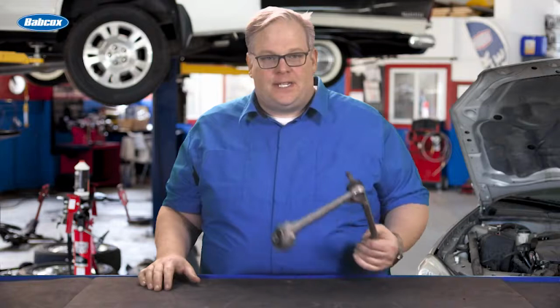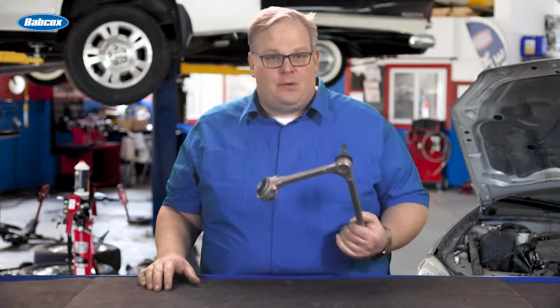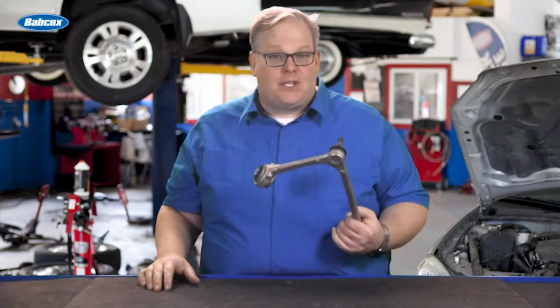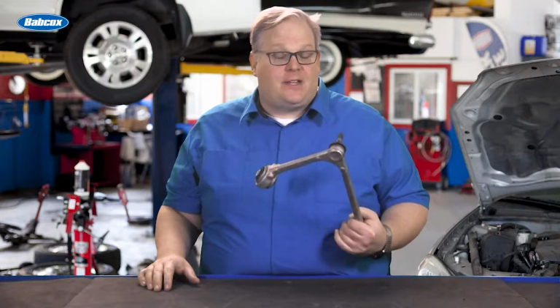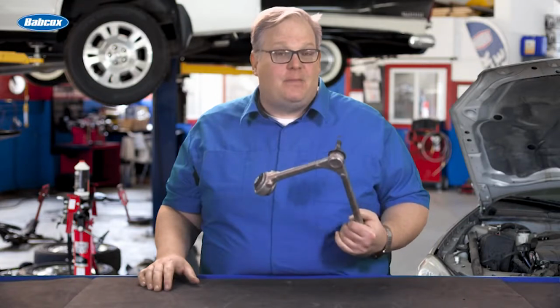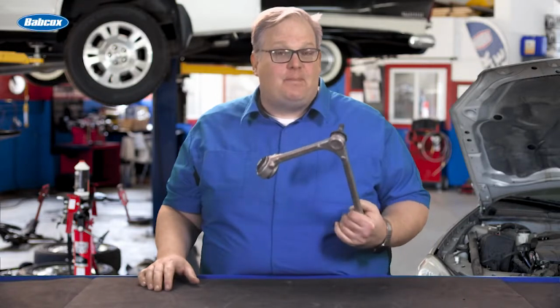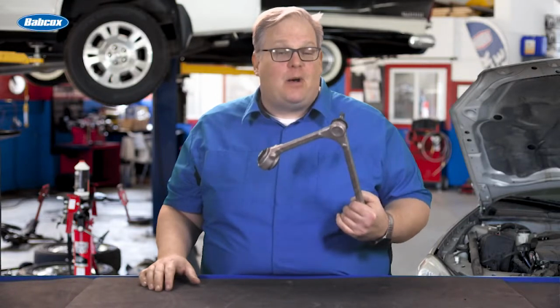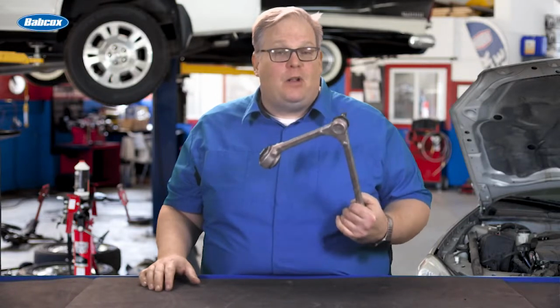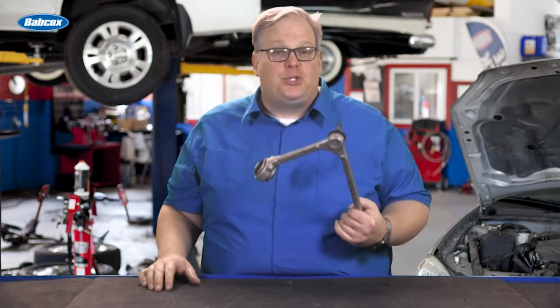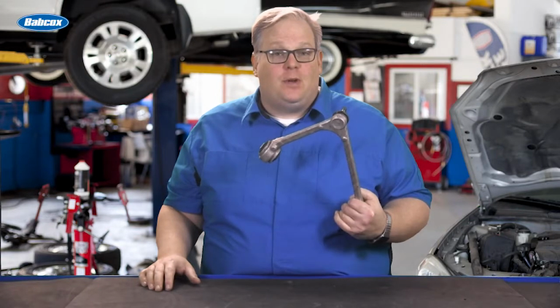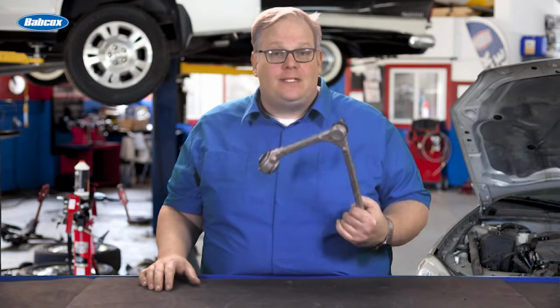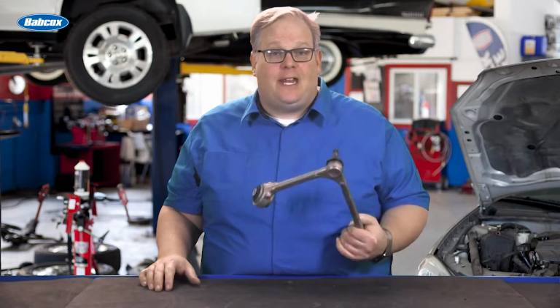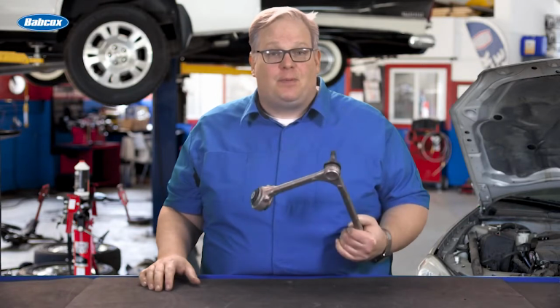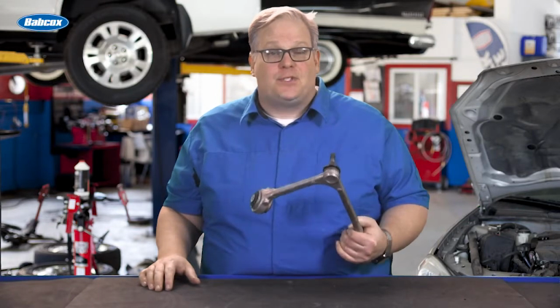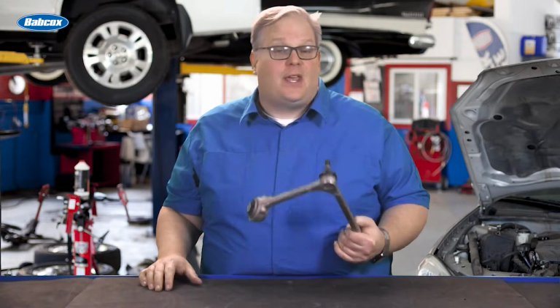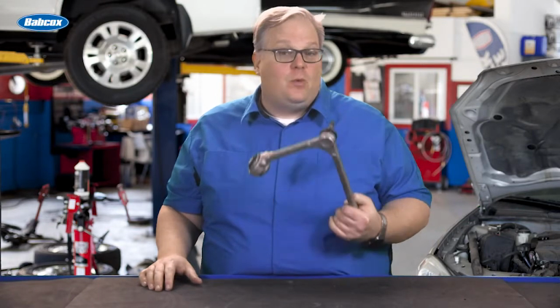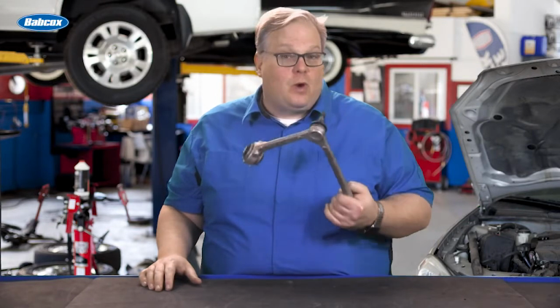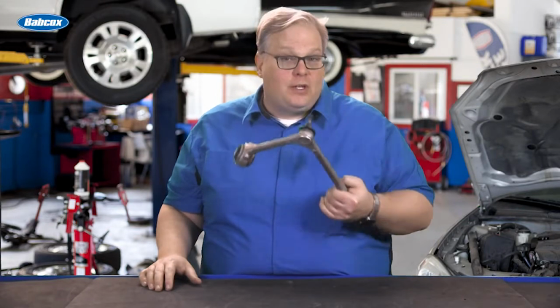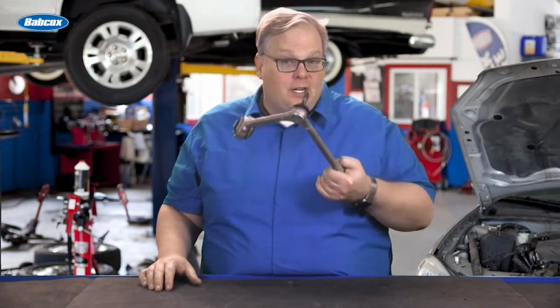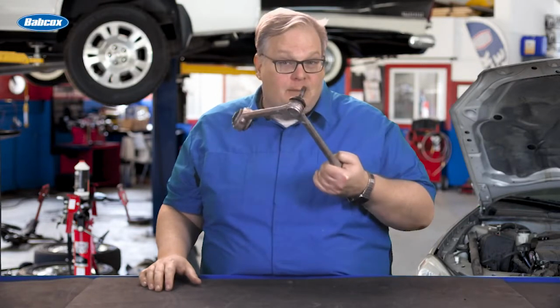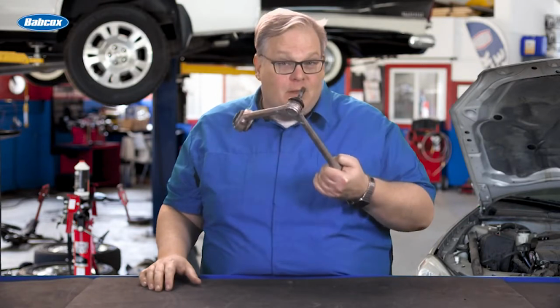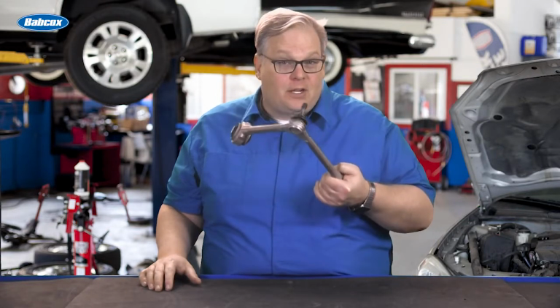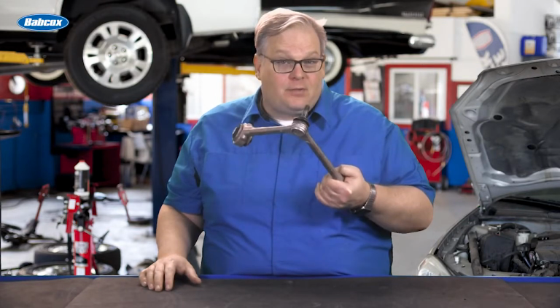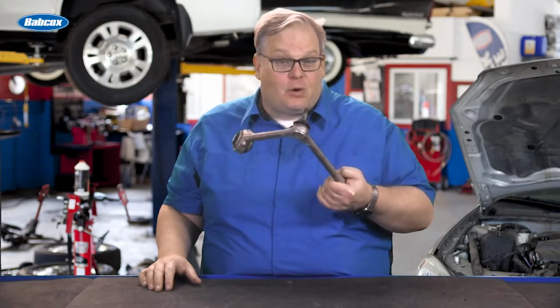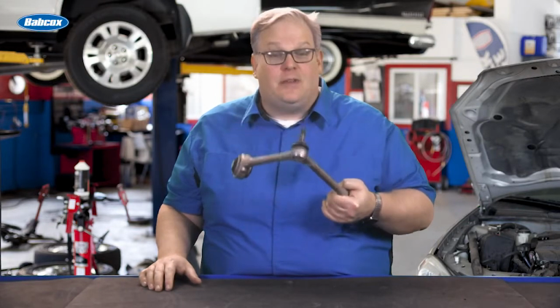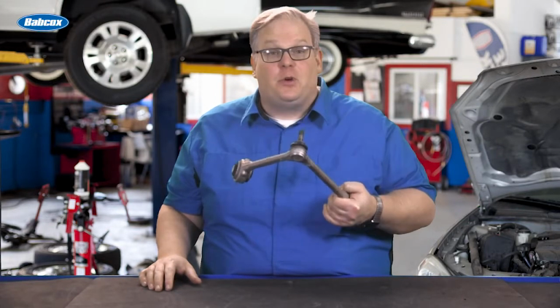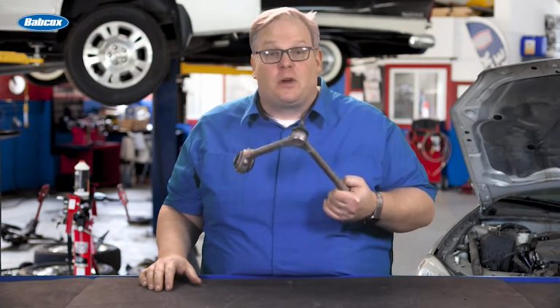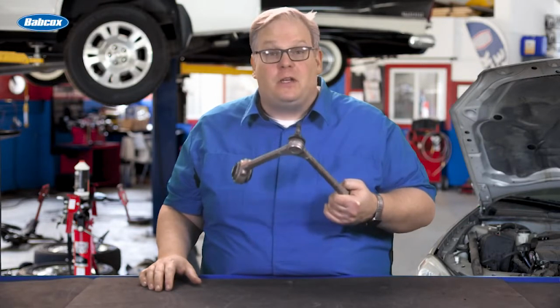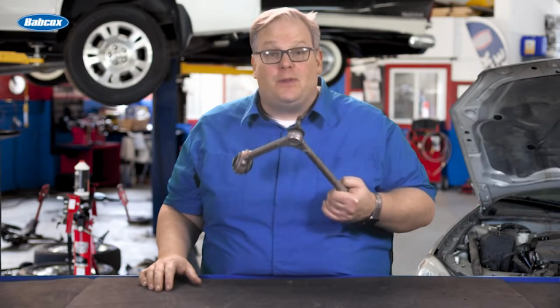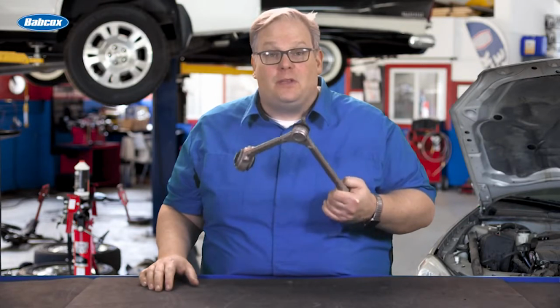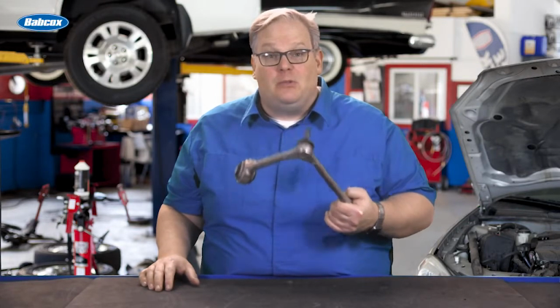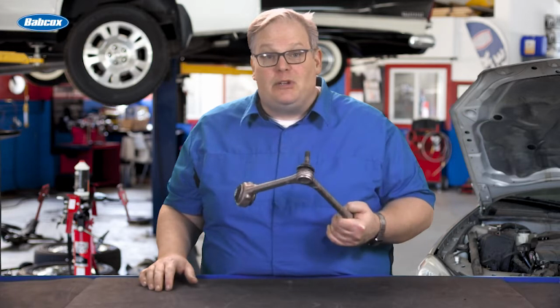Today we're talking about ball joint tapers and what you need to be looking for if you're working with aluminum.